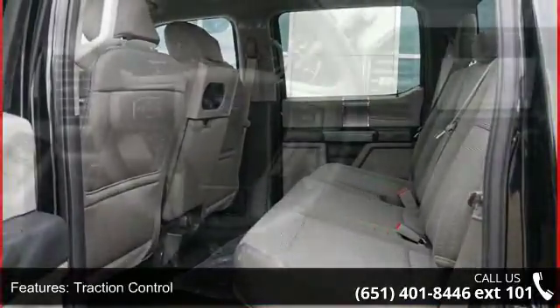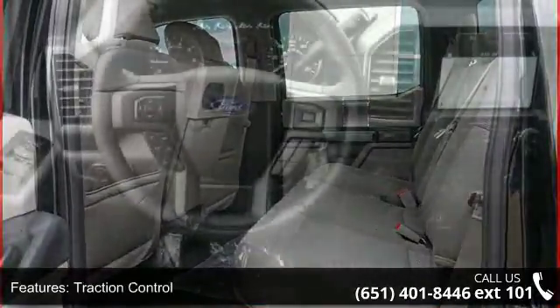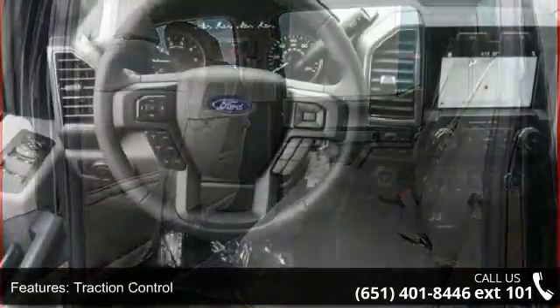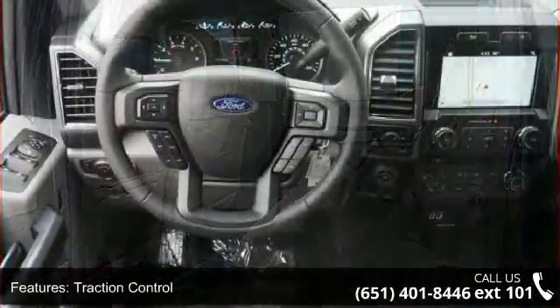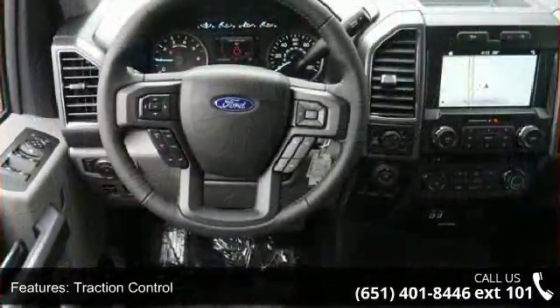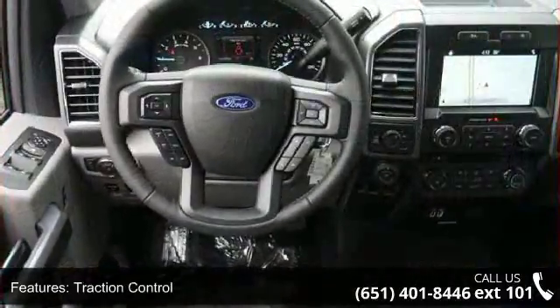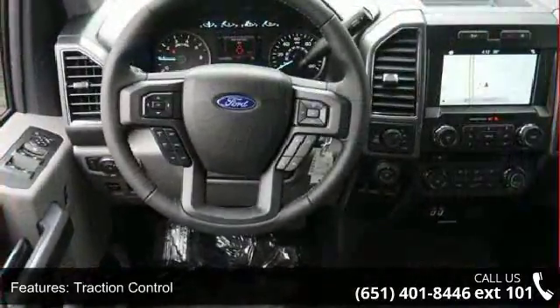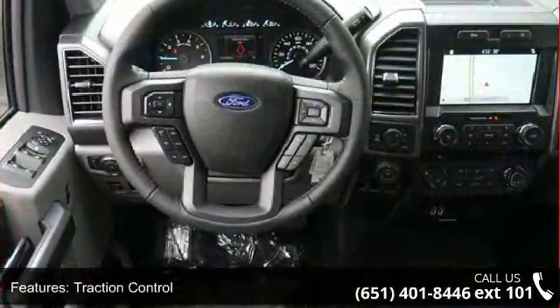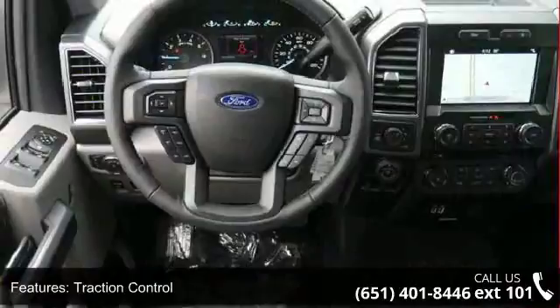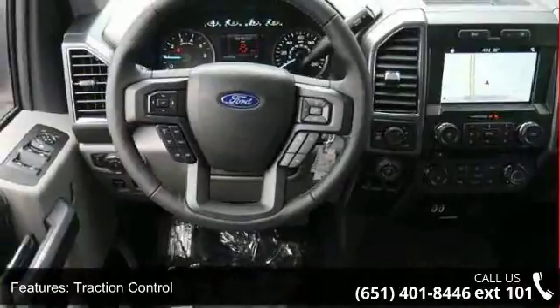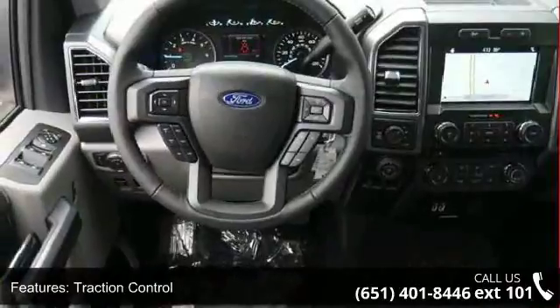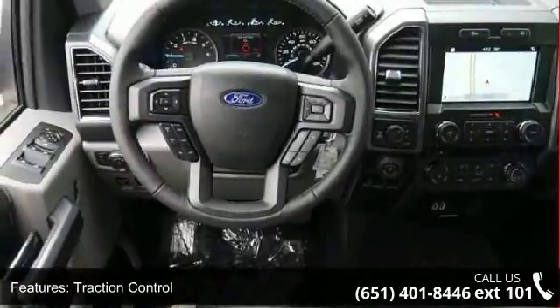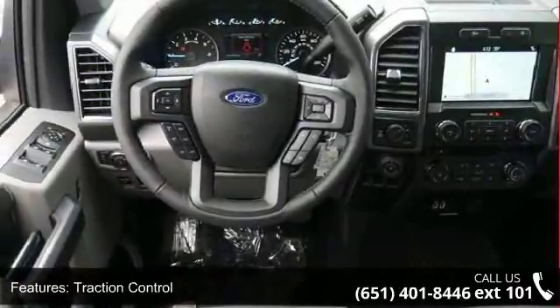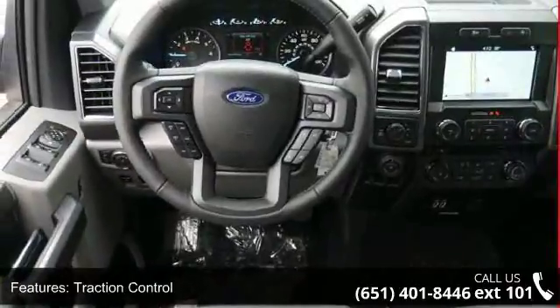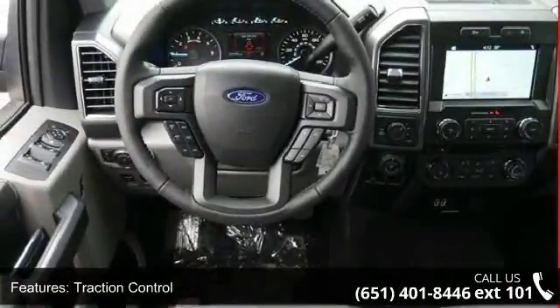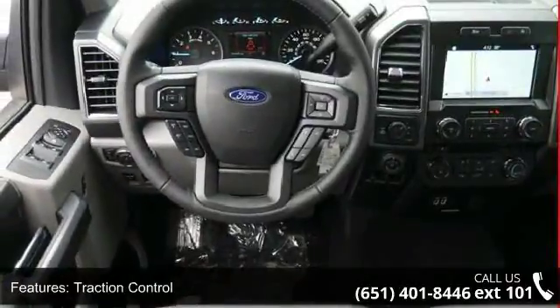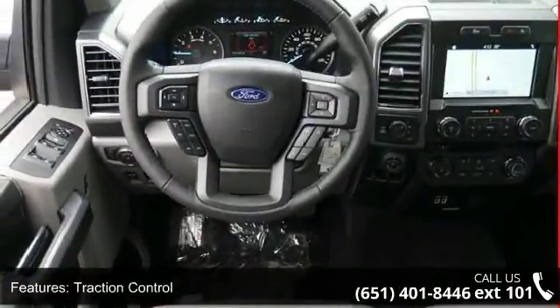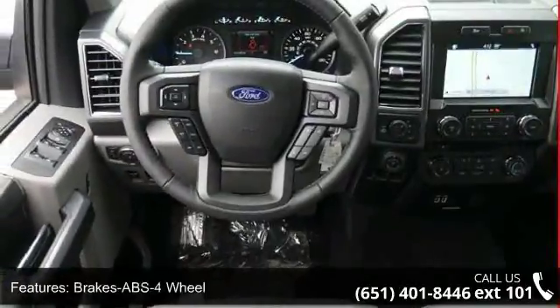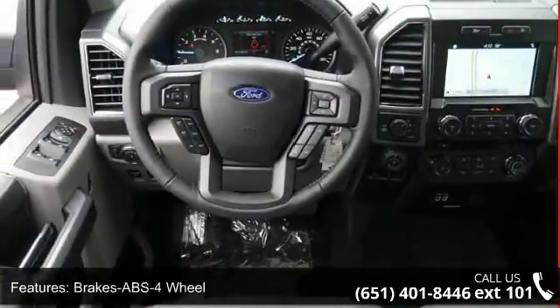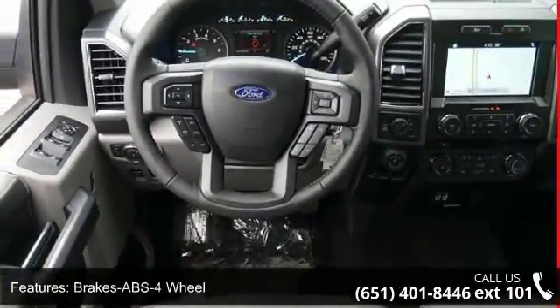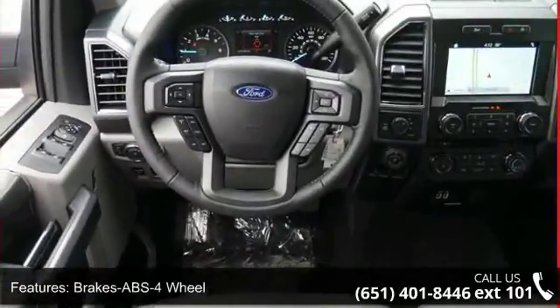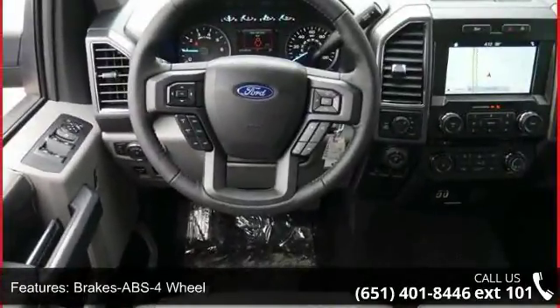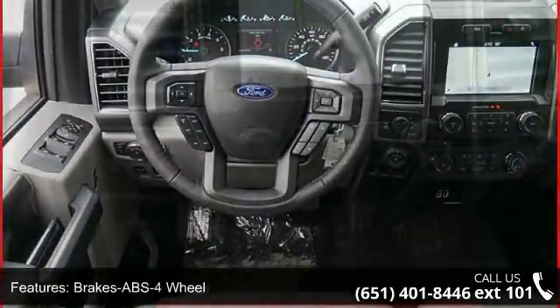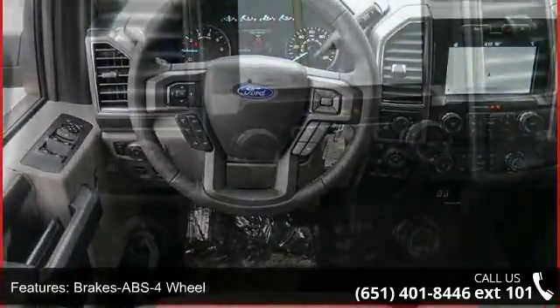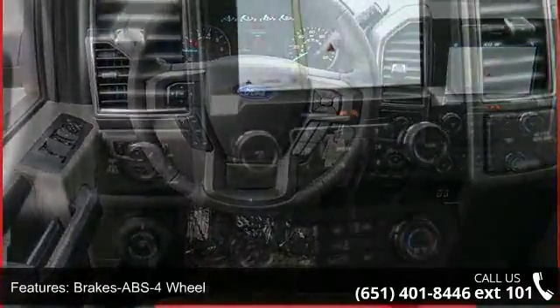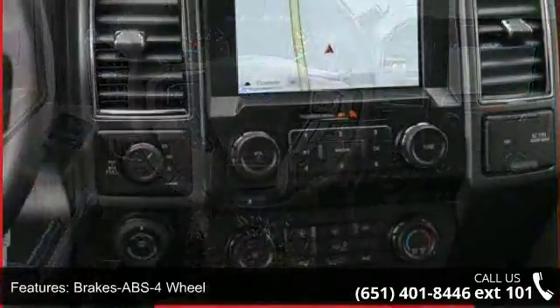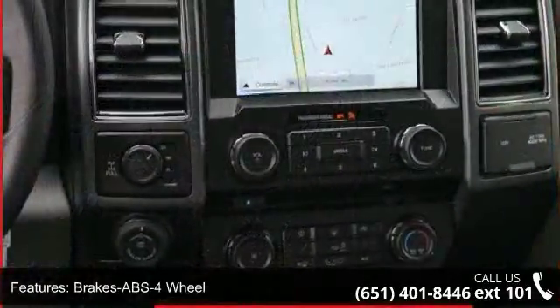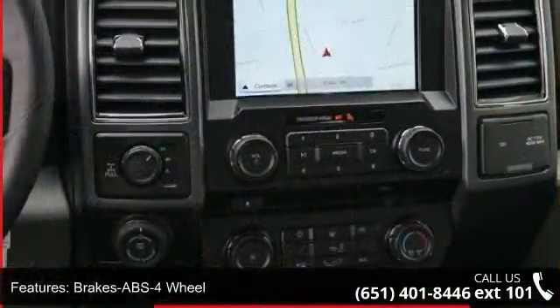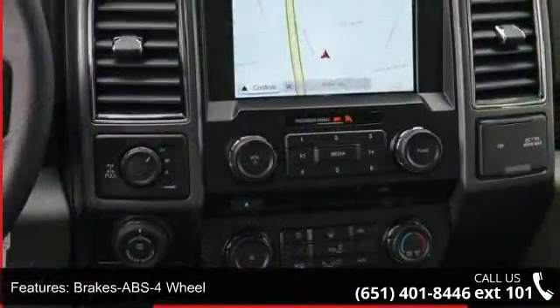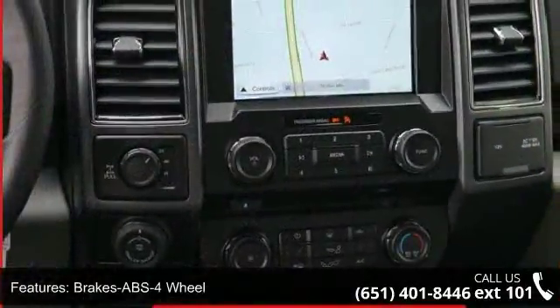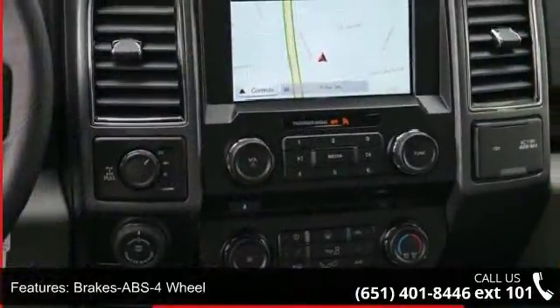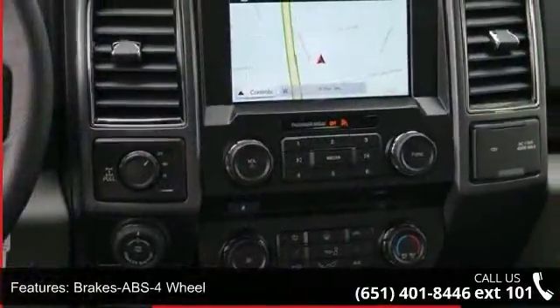Low mileage is an important factor in your purchase, and this vehicle delivers a low odometer reading. This car won't be available much longer — call now to schedule a test drive at our dealership.